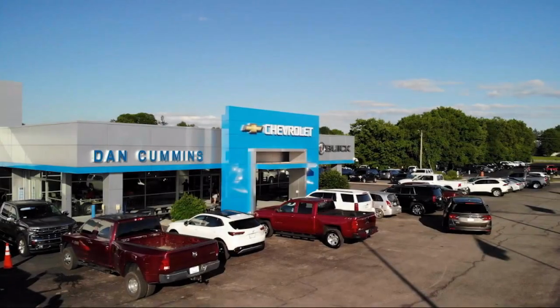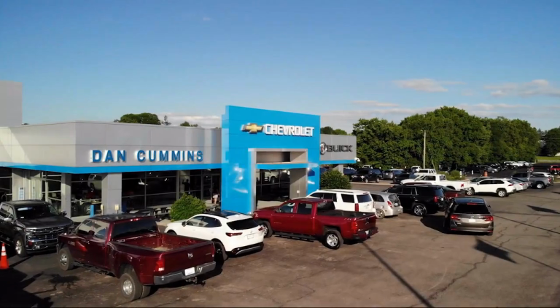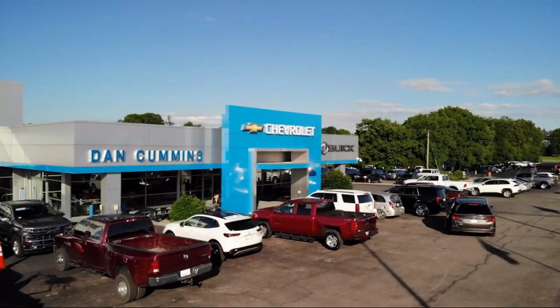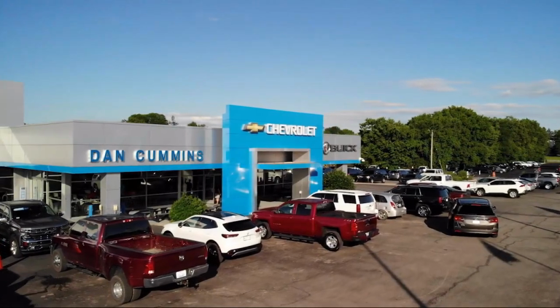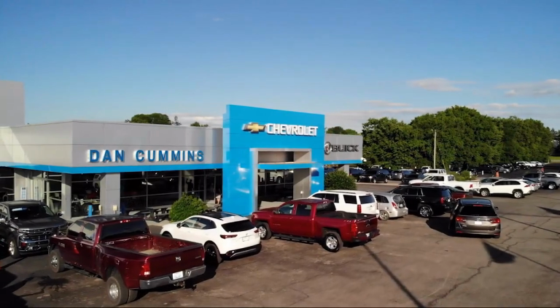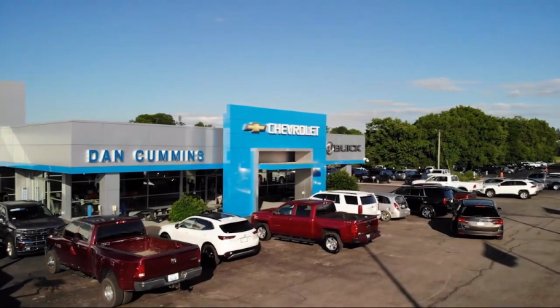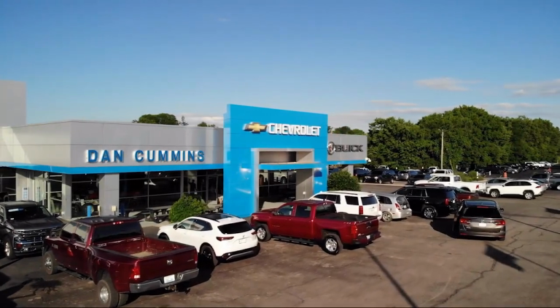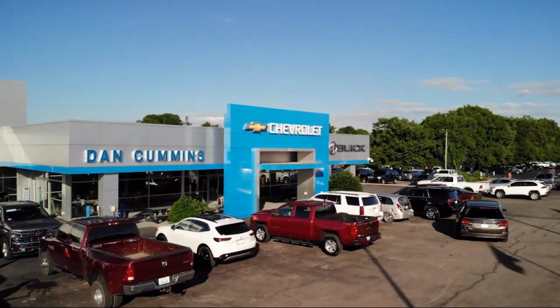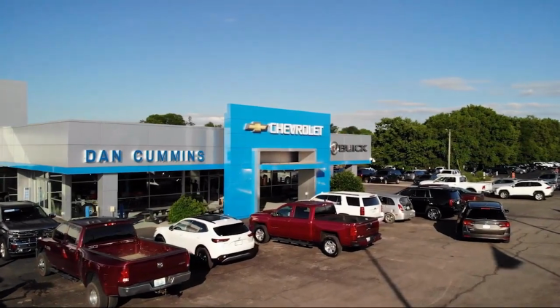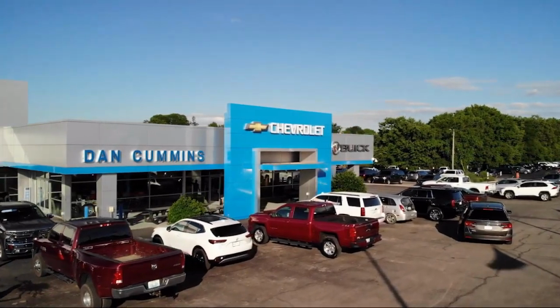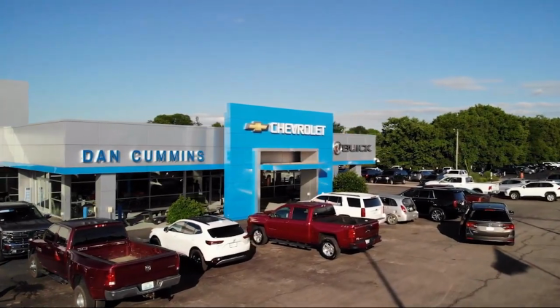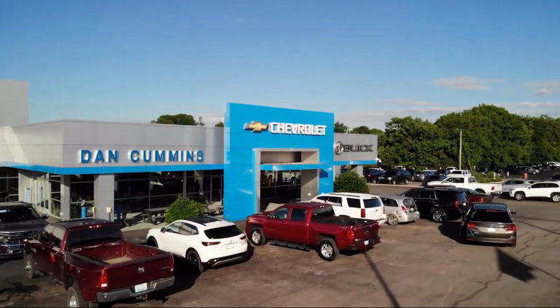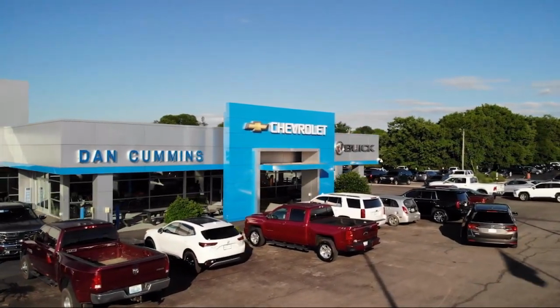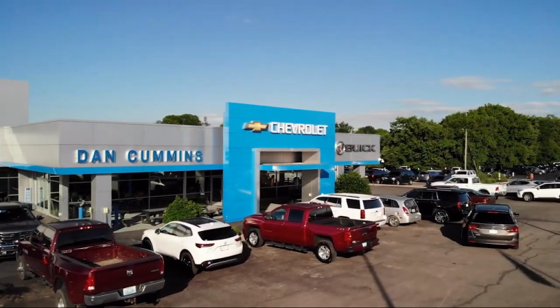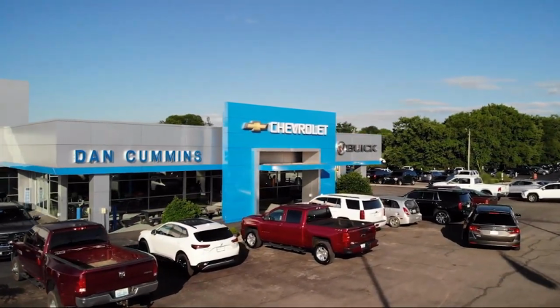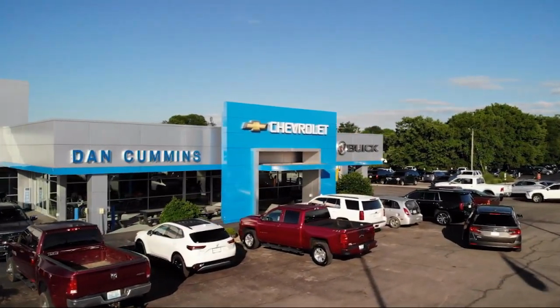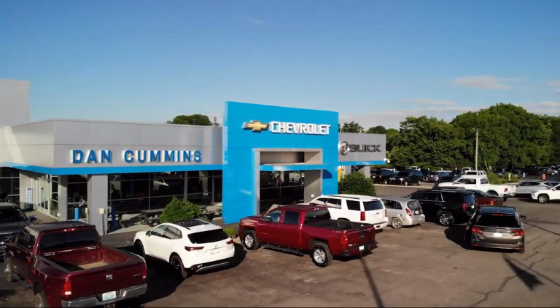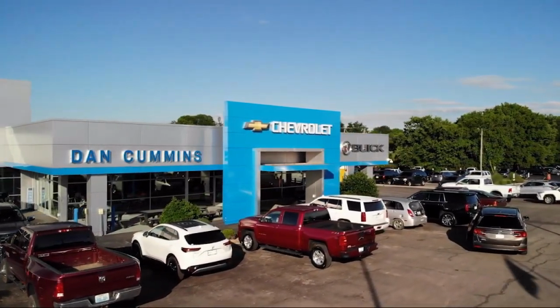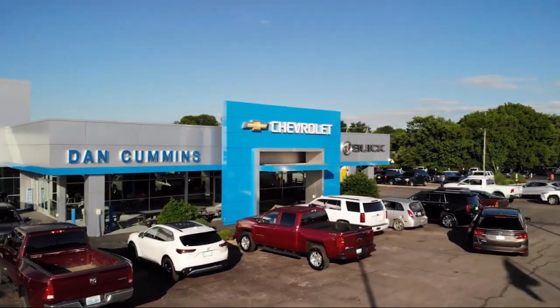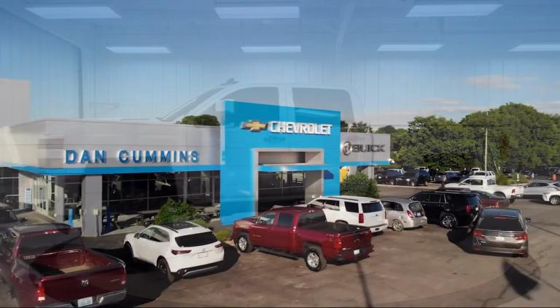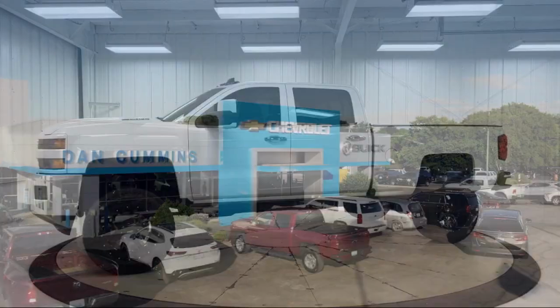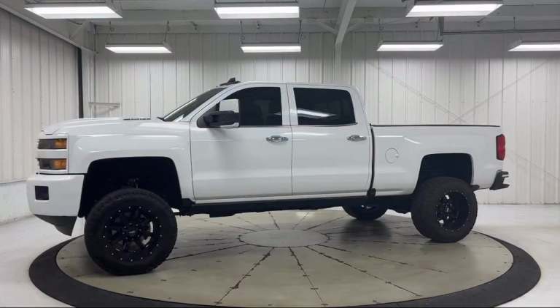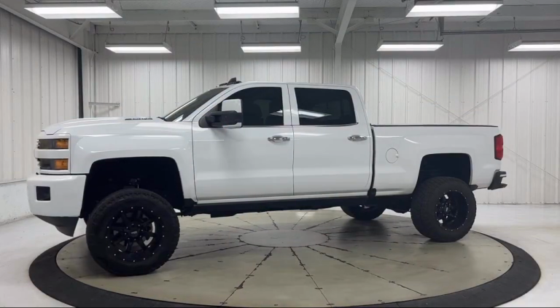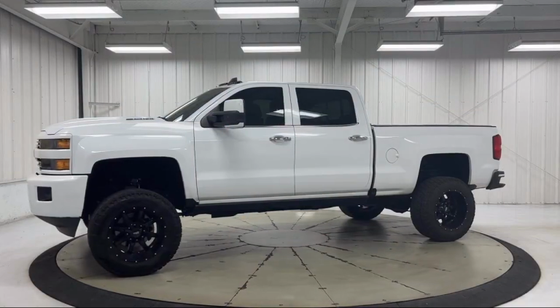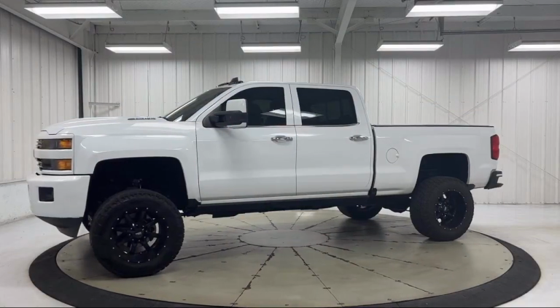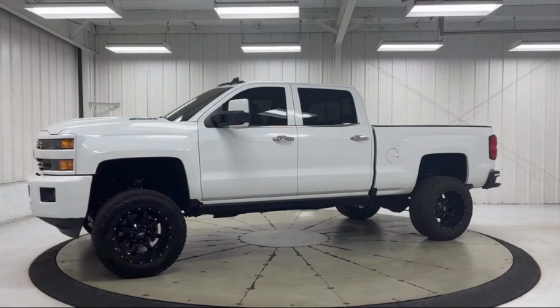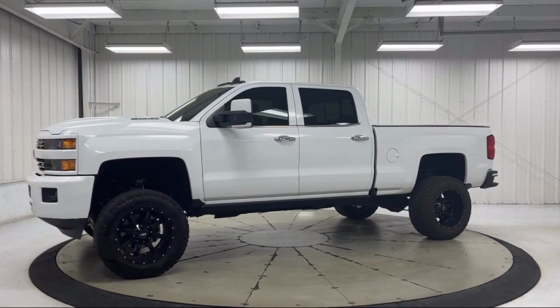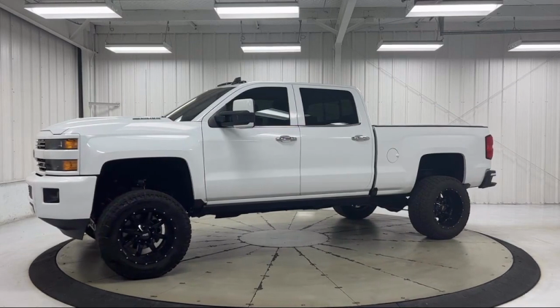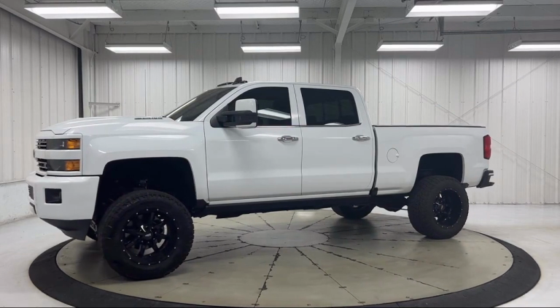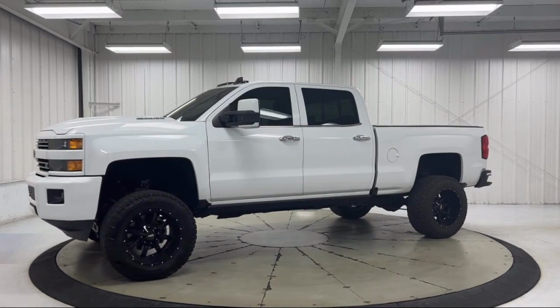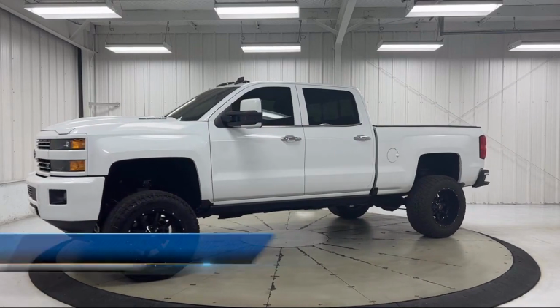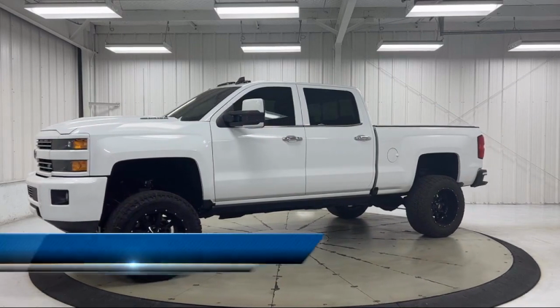Welcome to Dan Cummins Chevrolet Buick of Paris and here's a look at another one of our great vehicles for sale.